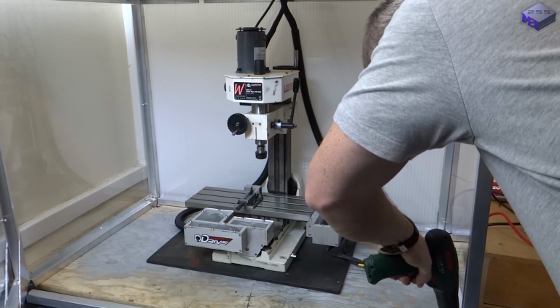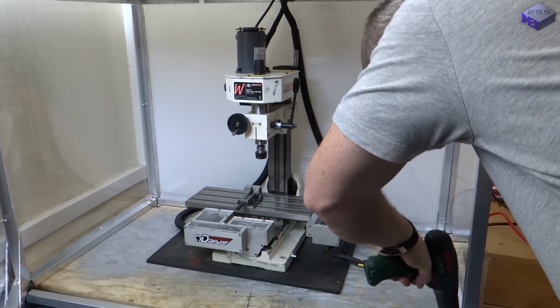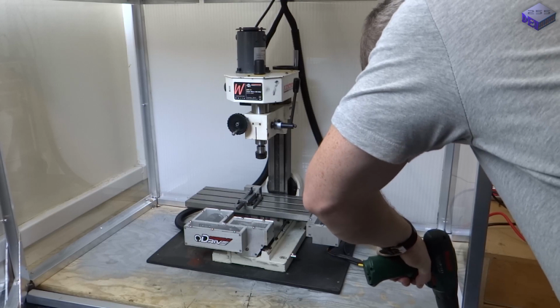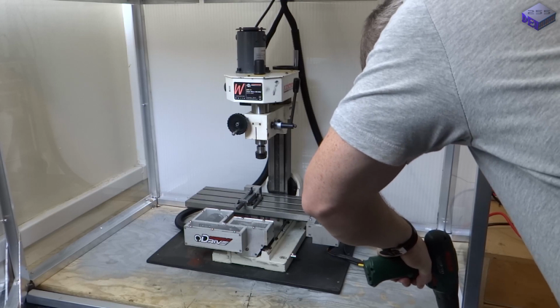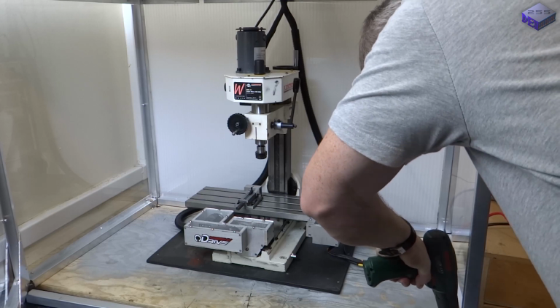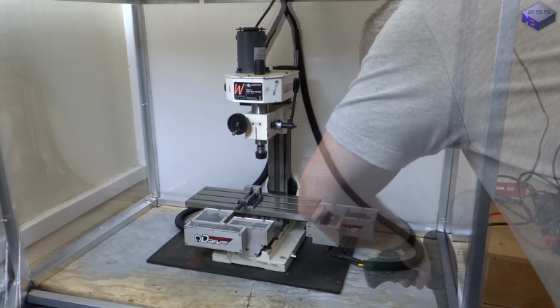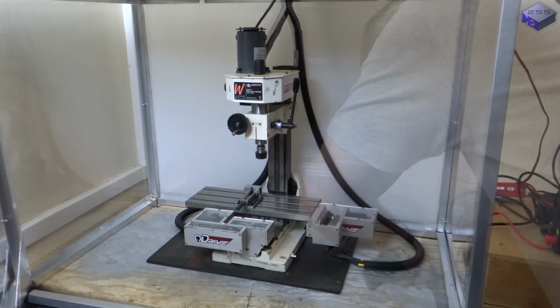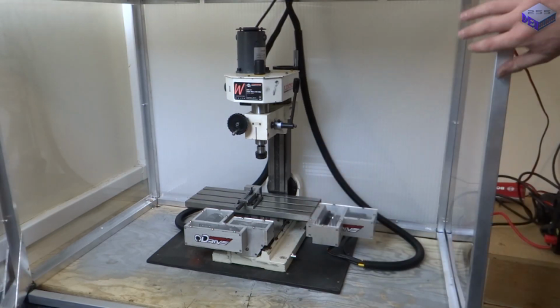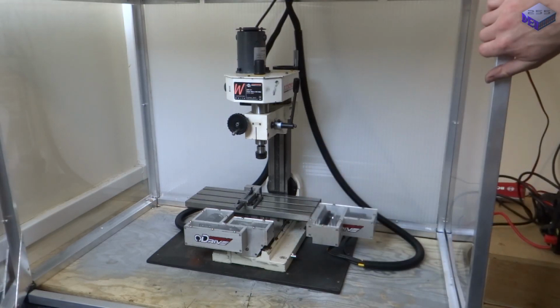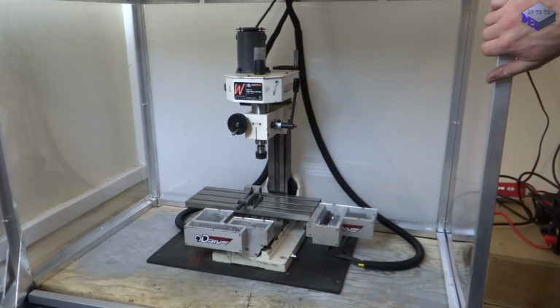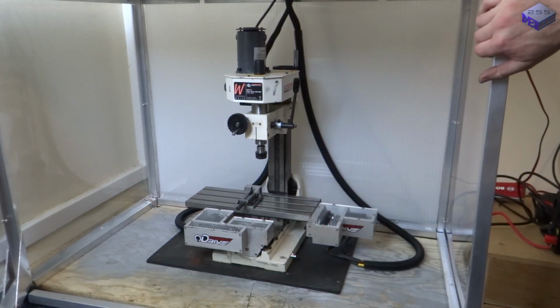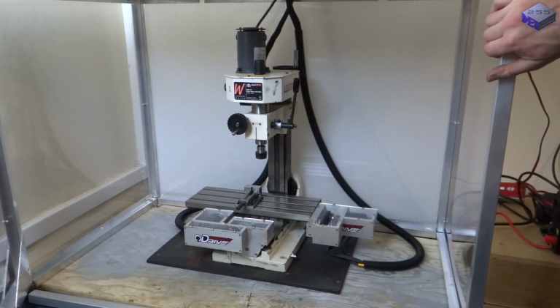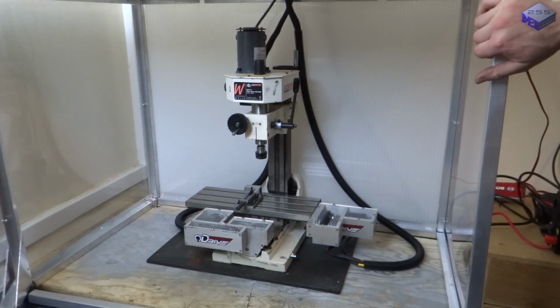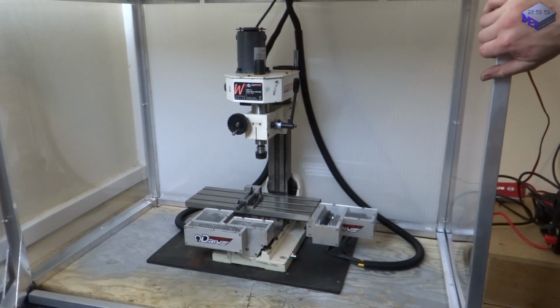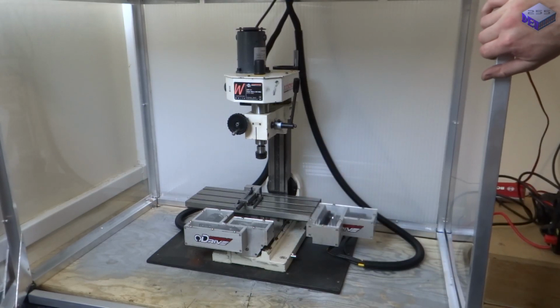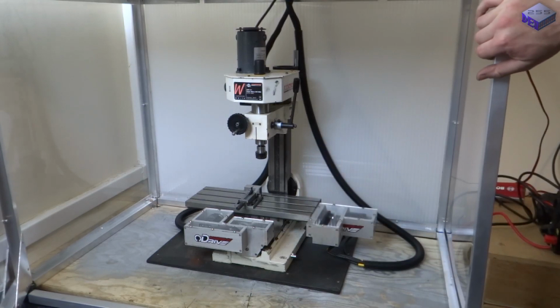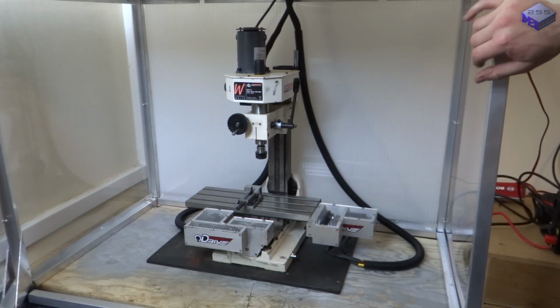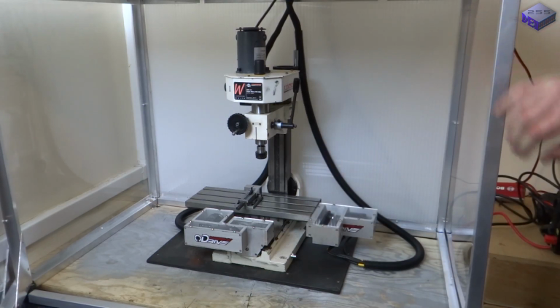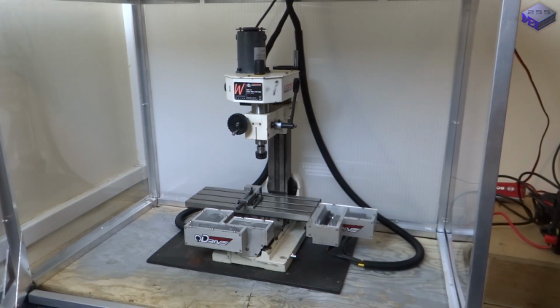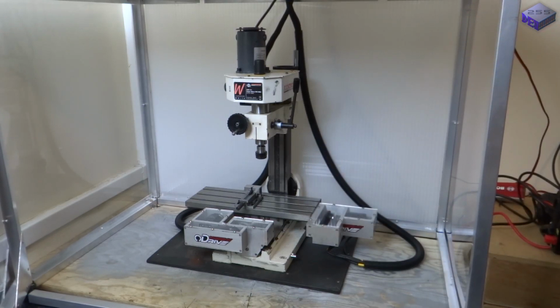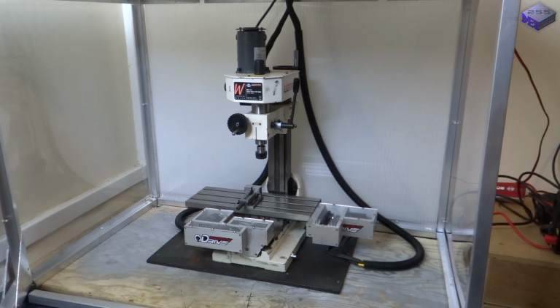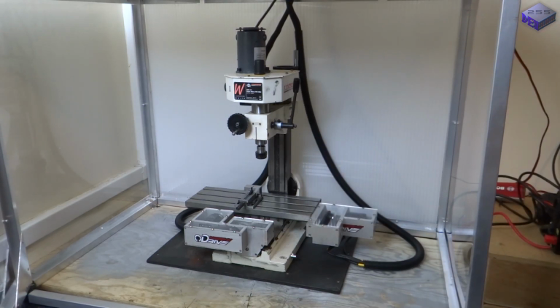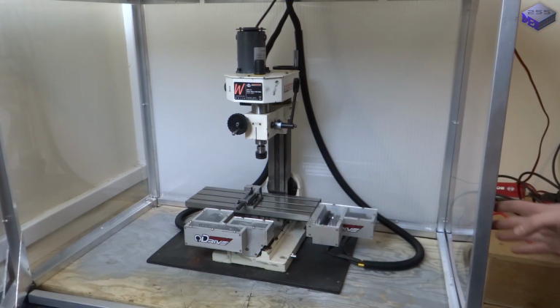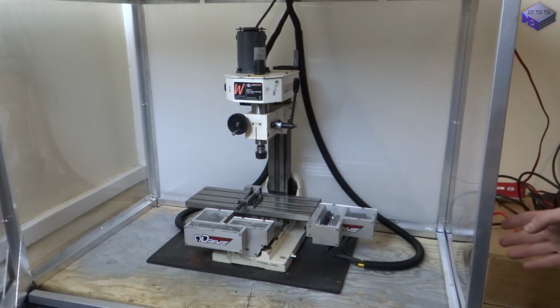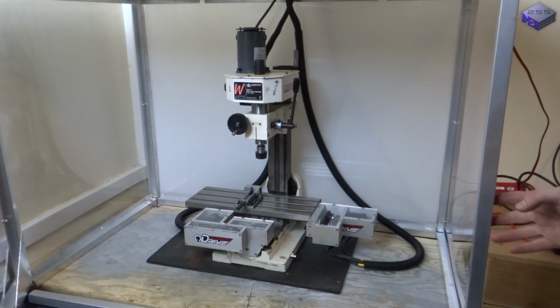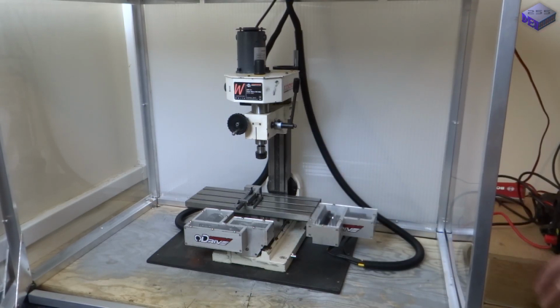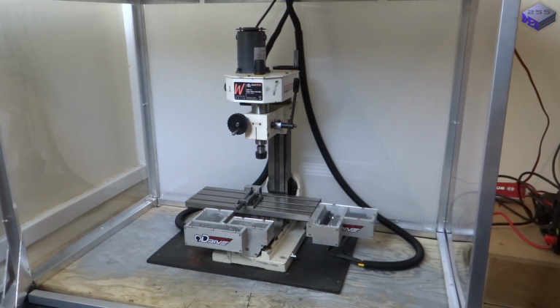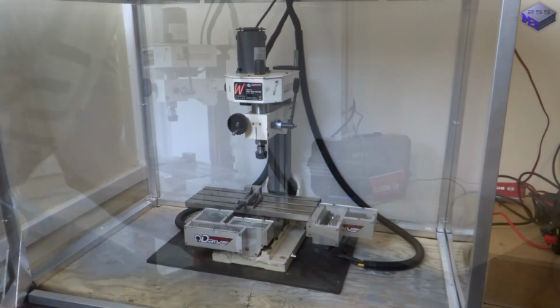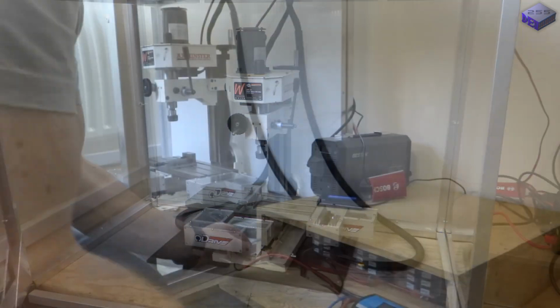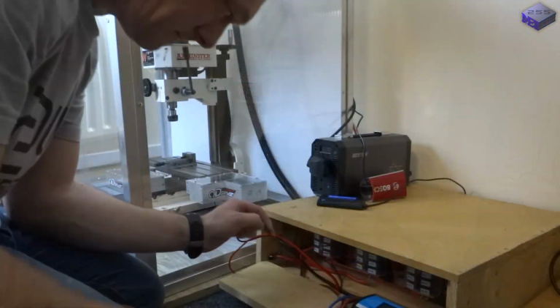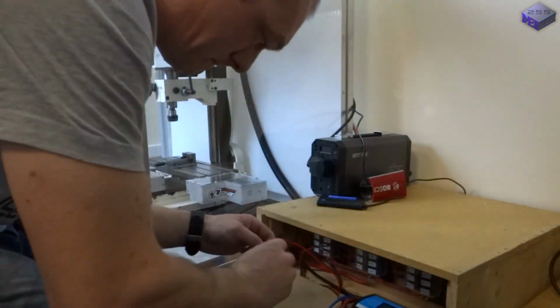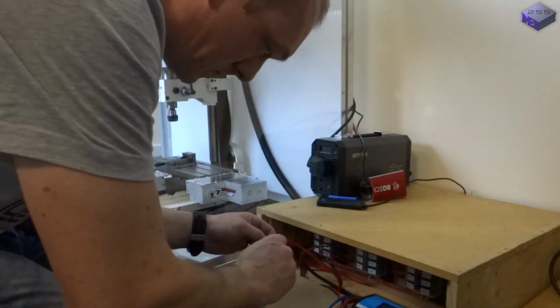Once the frame was screwed down to the board, it was actually really solid, and it also got used as a table.